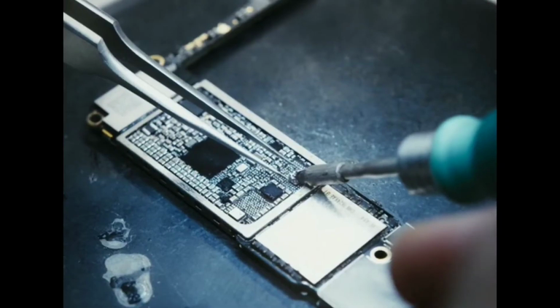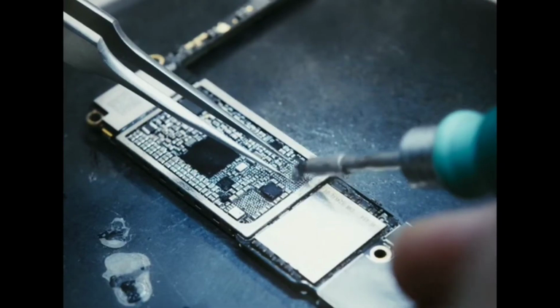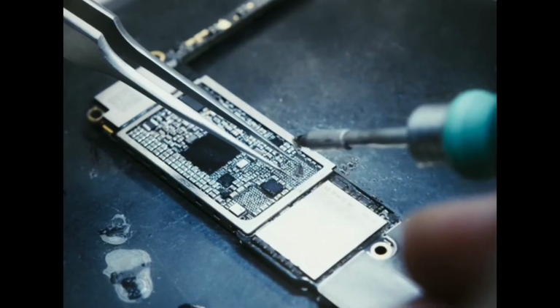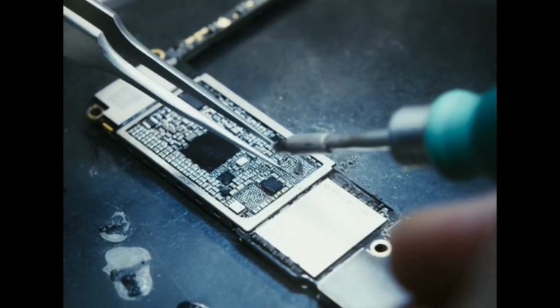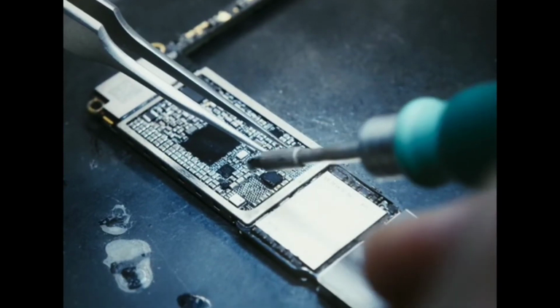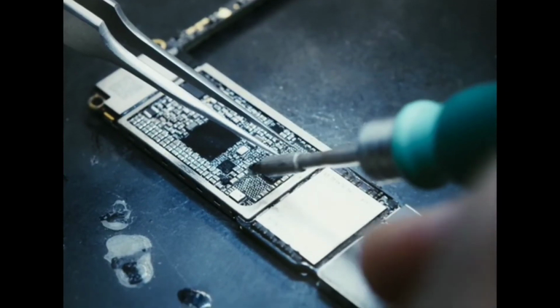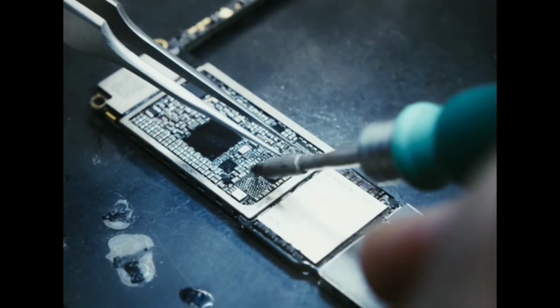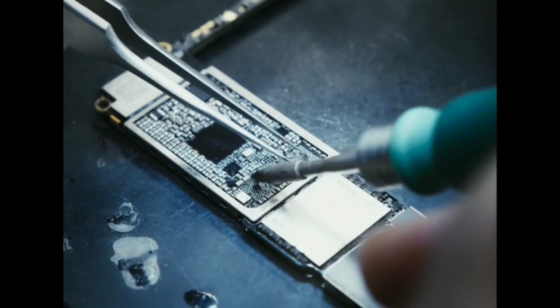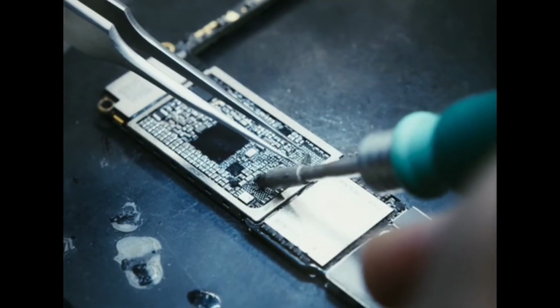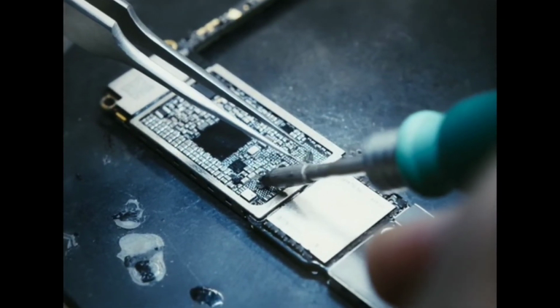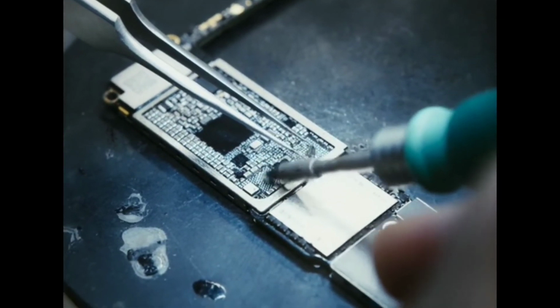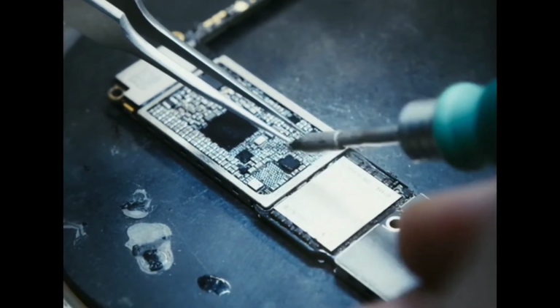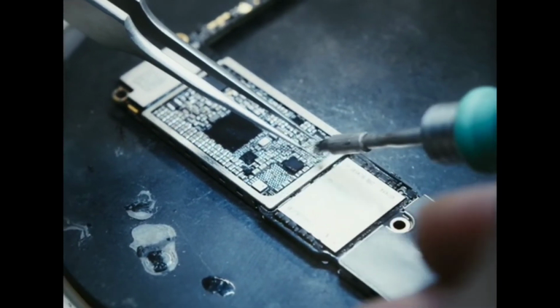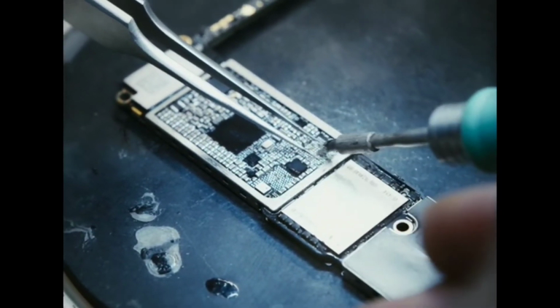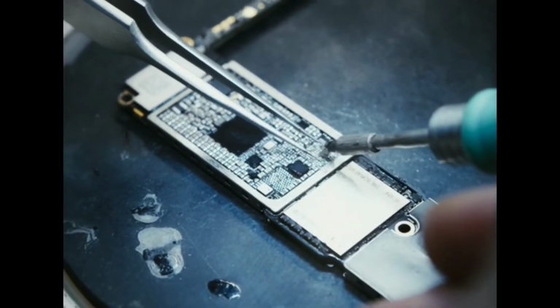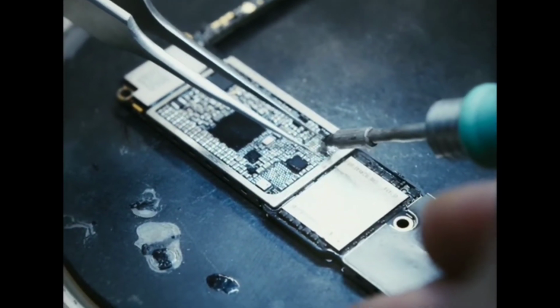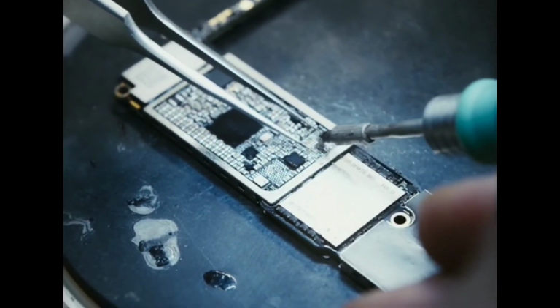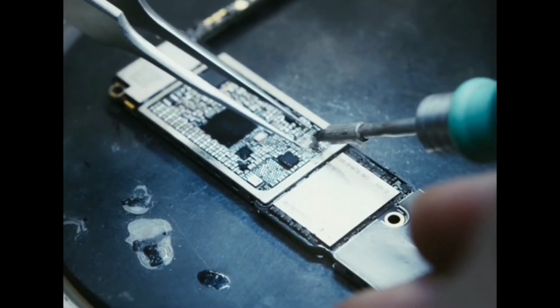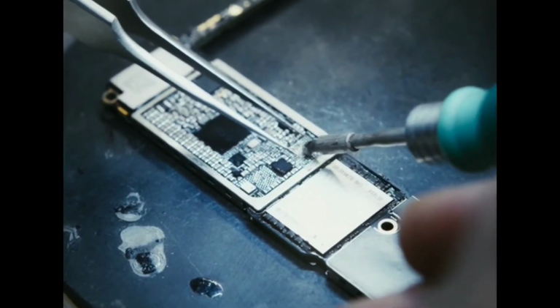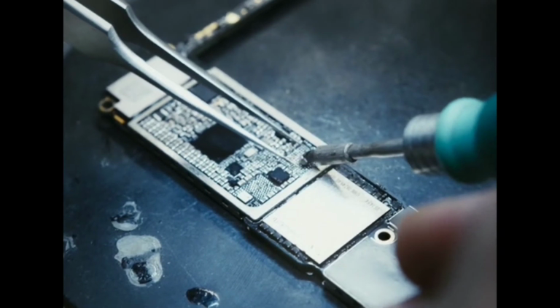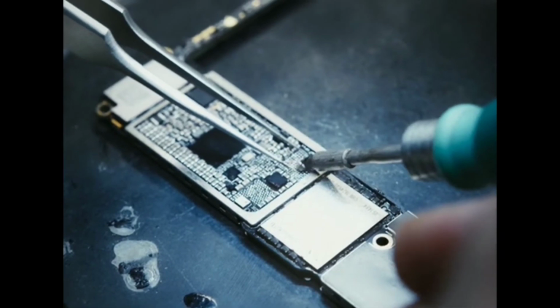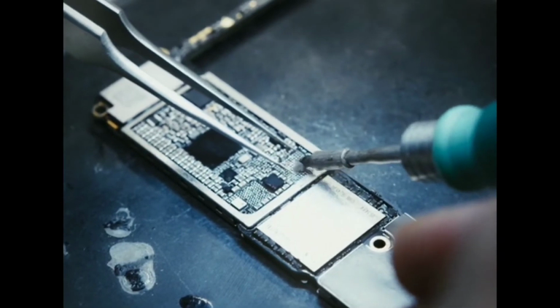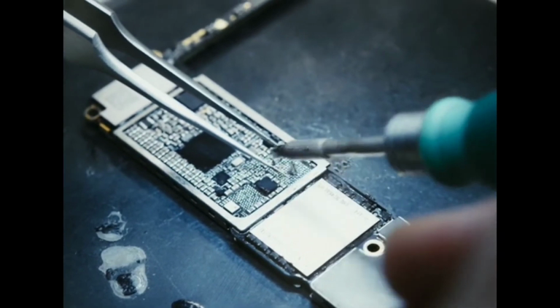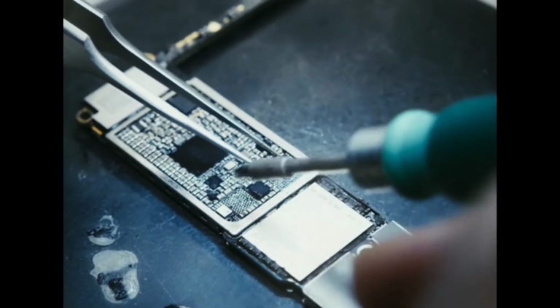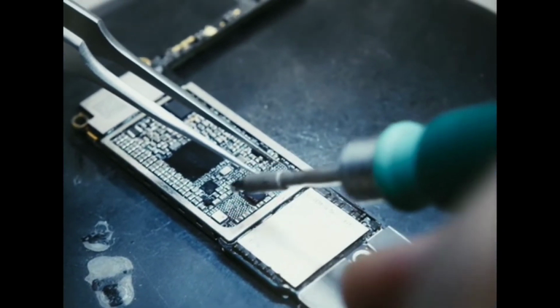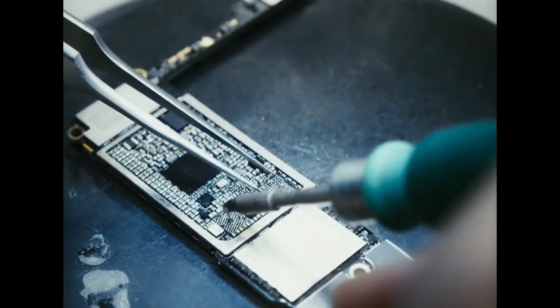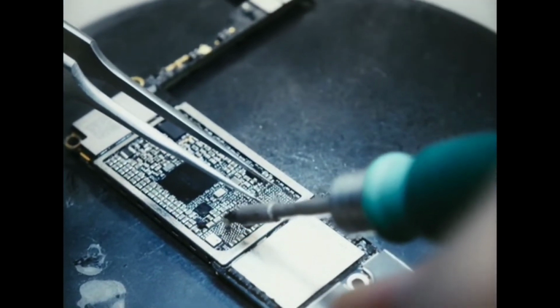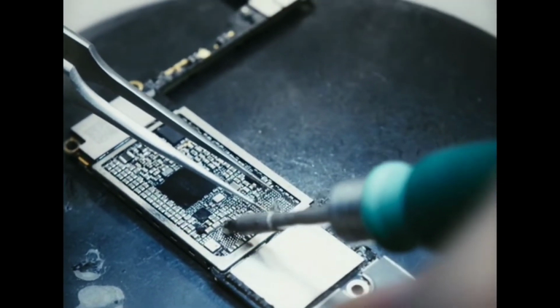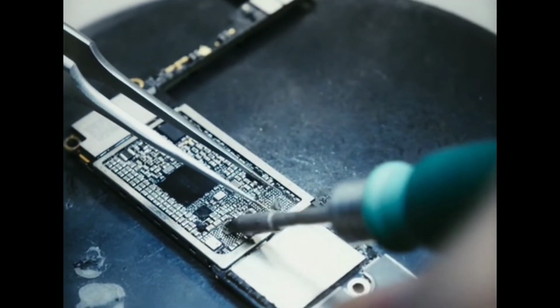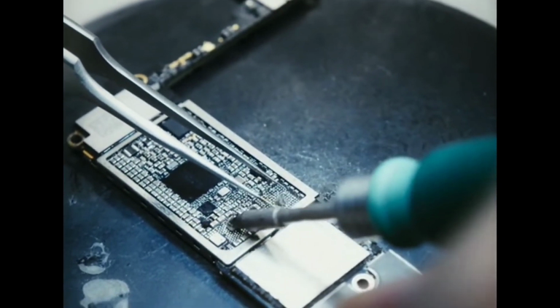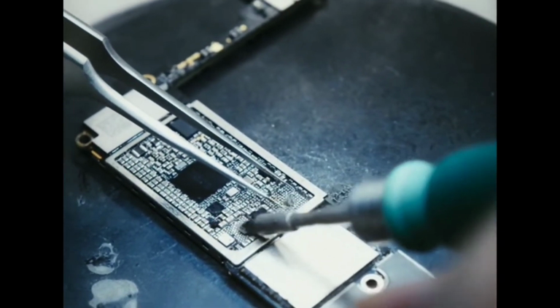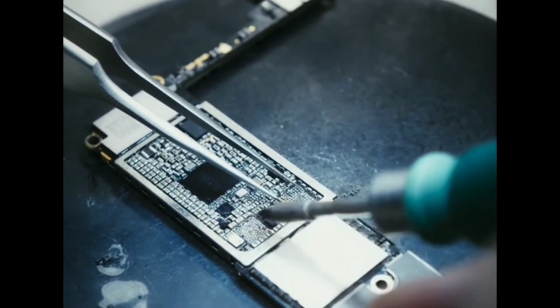If you use a processor chipset to make this phone, it is nearly 4 to 5 kg.